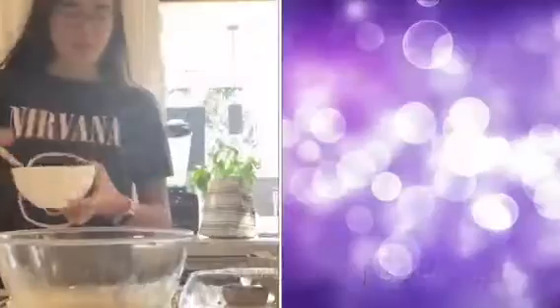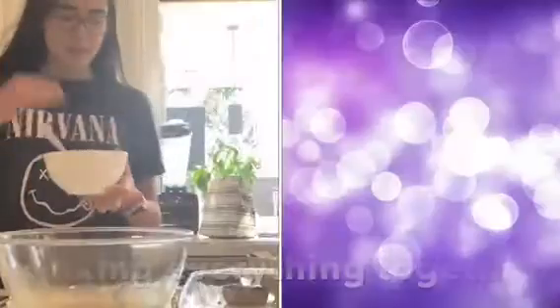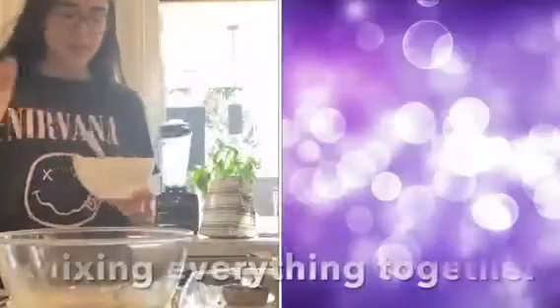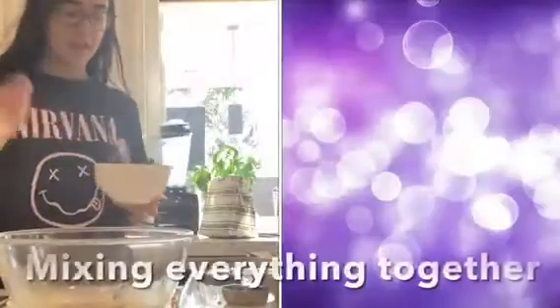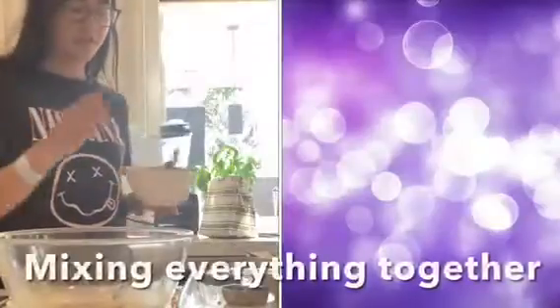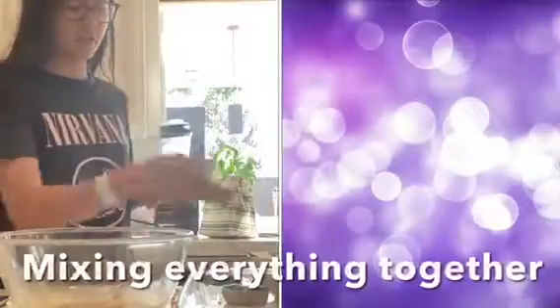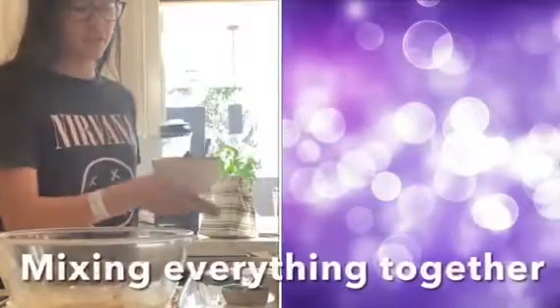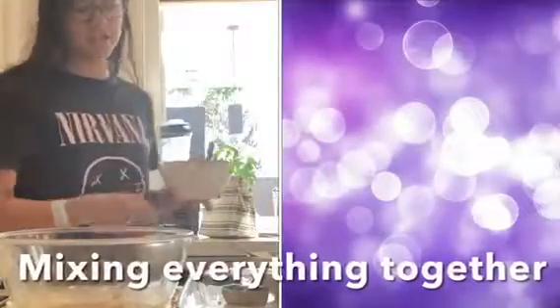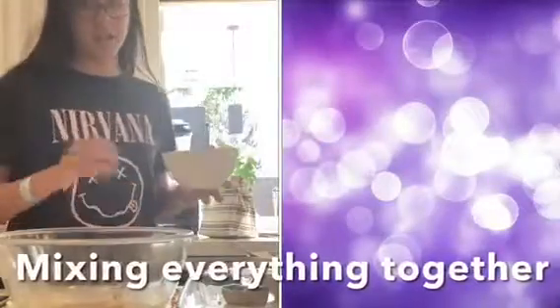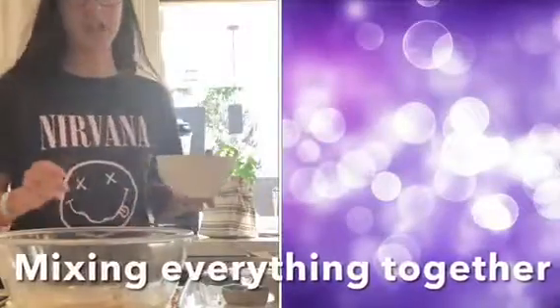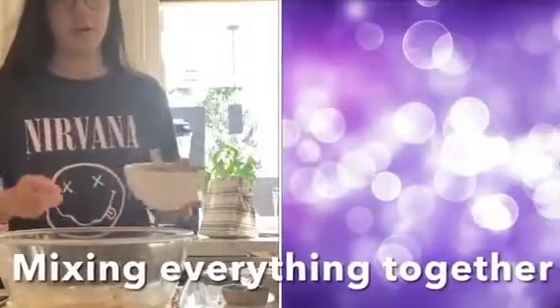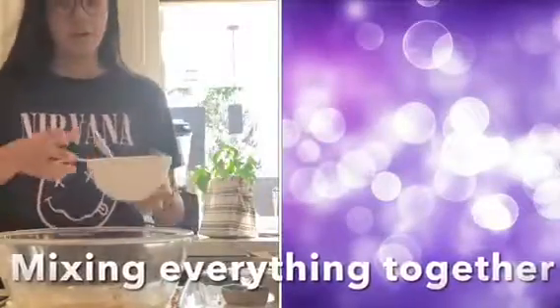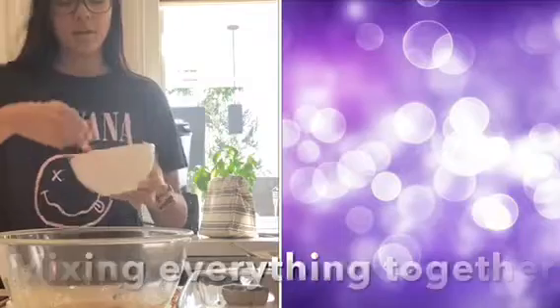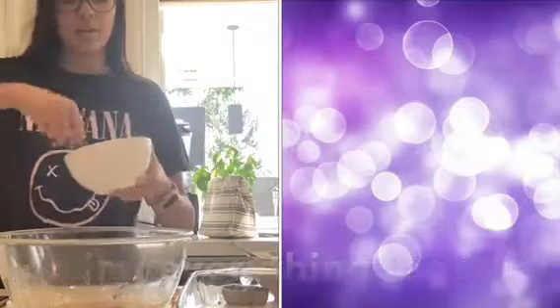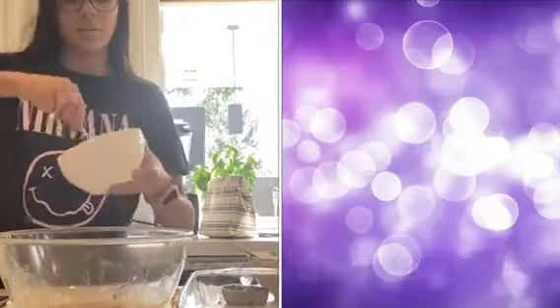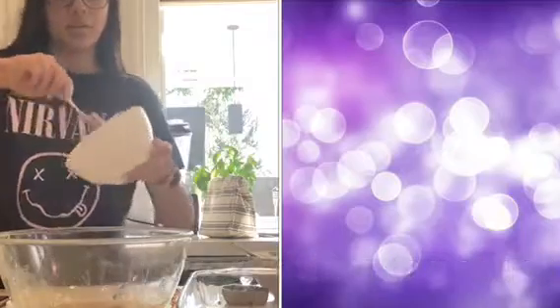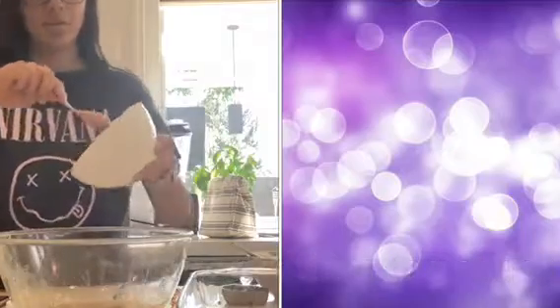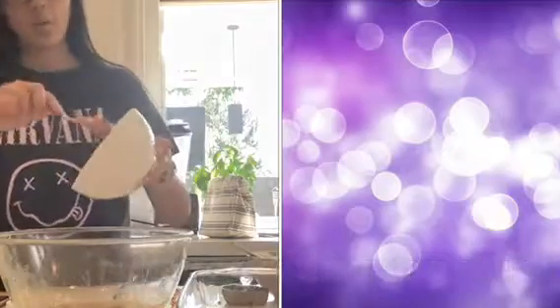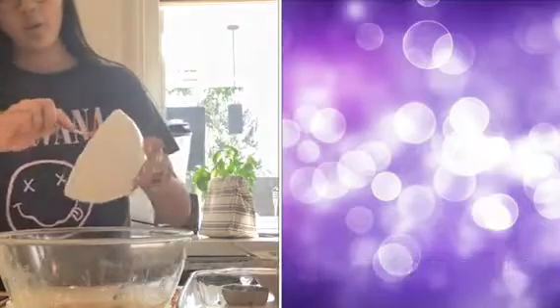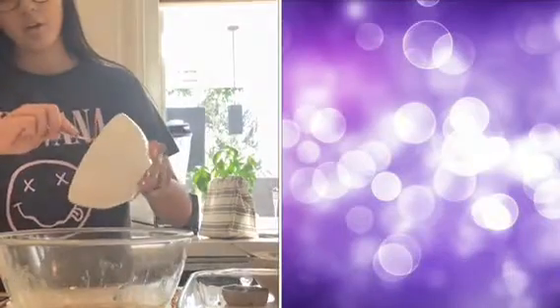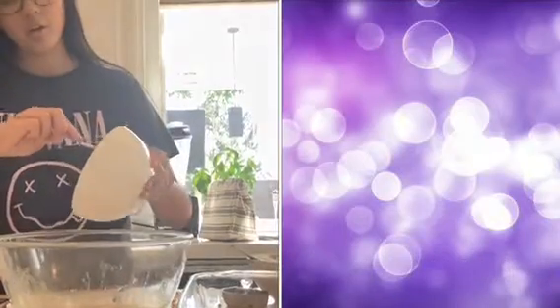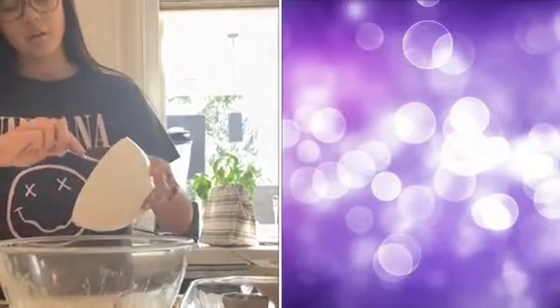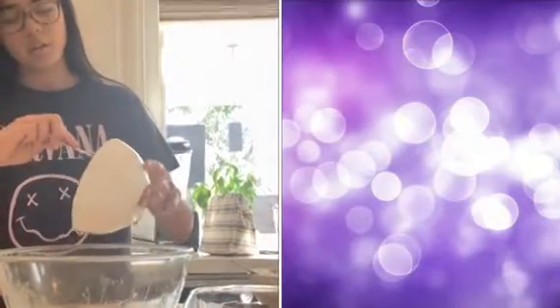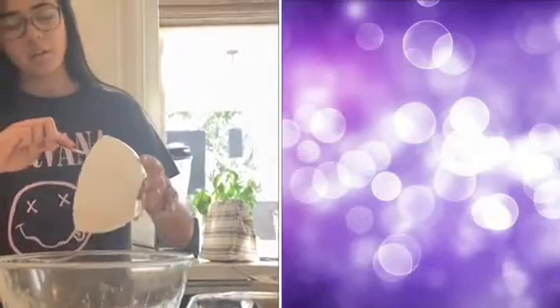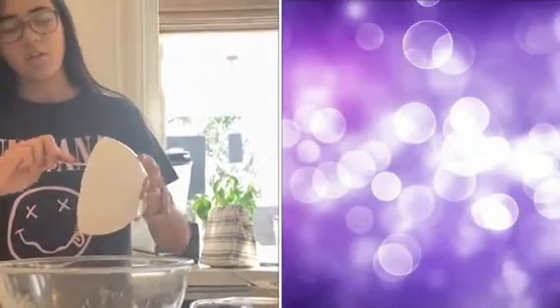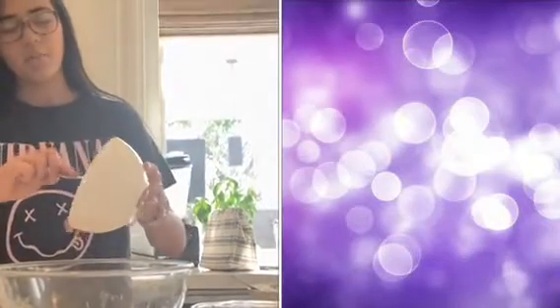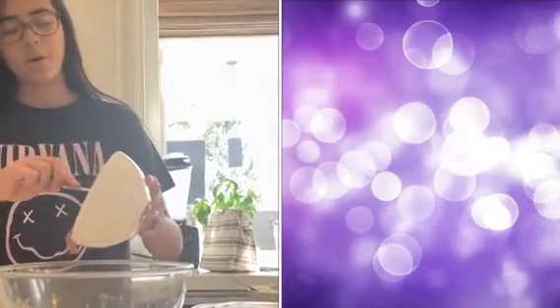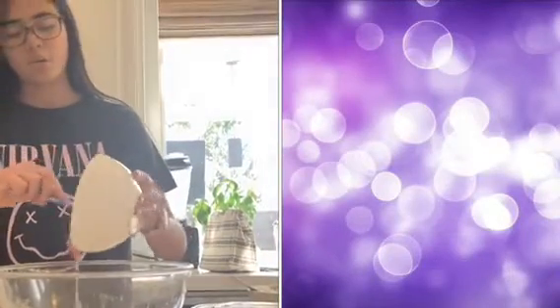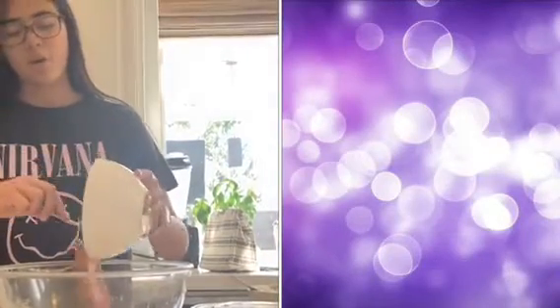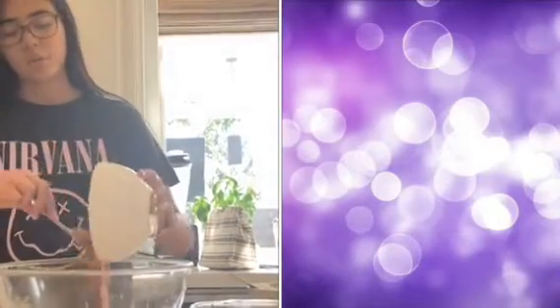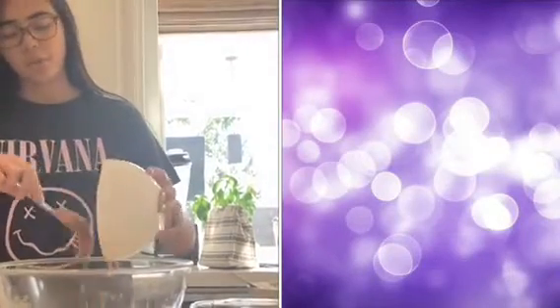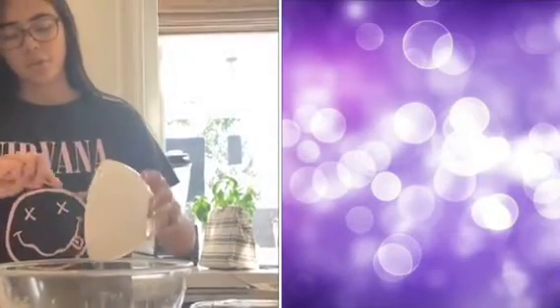Now that I've mixed the ingredients in separate bowls, I will now add them in the big bowl and stir them all together.